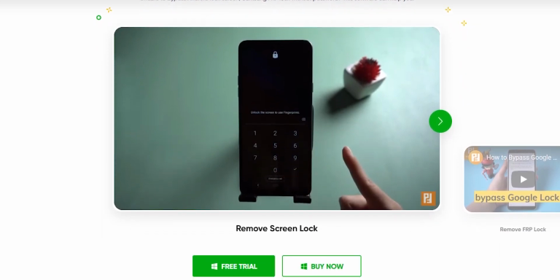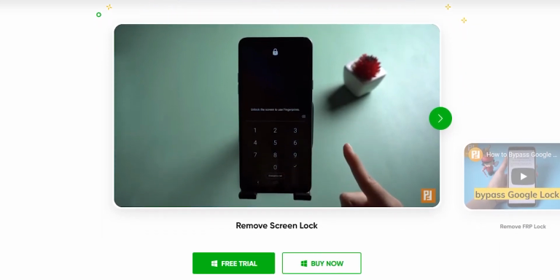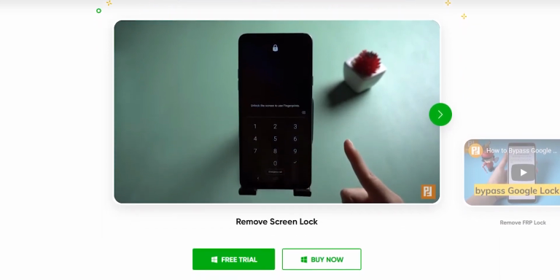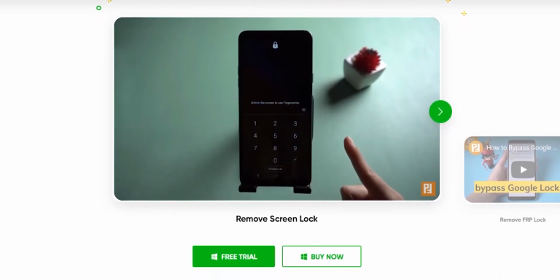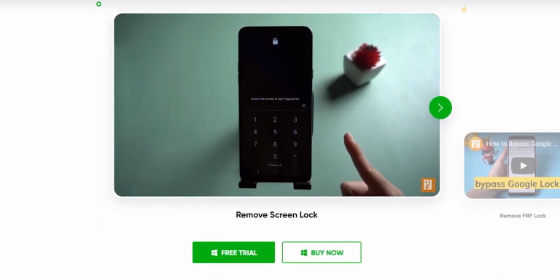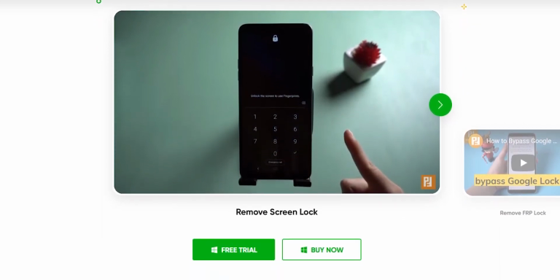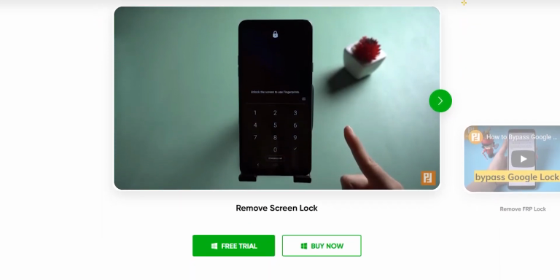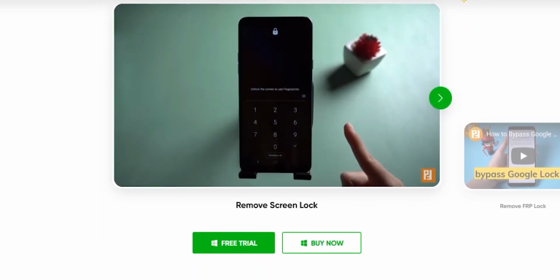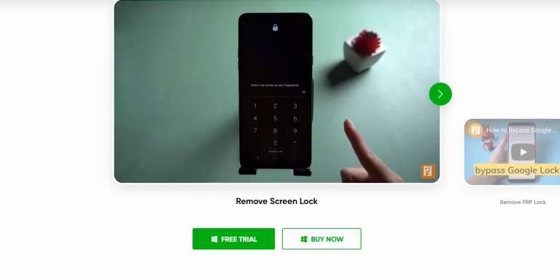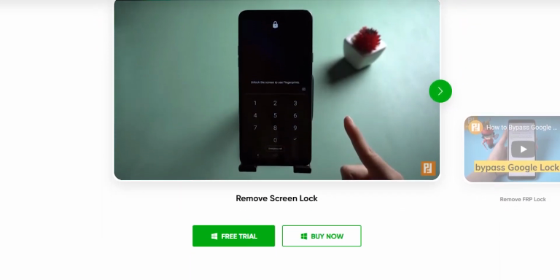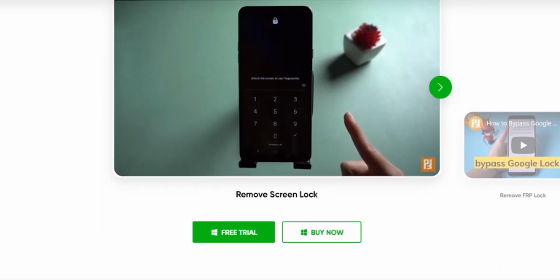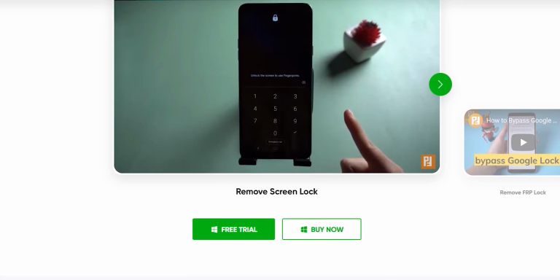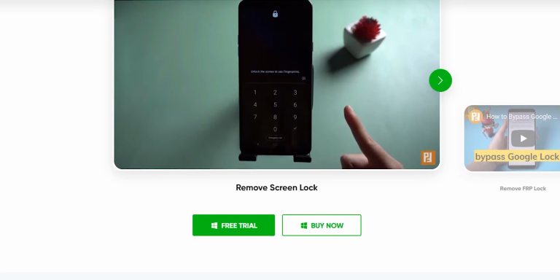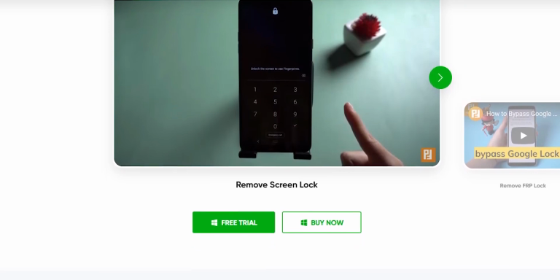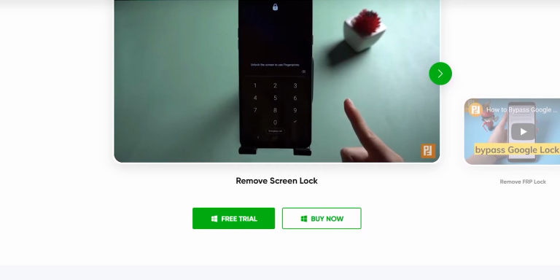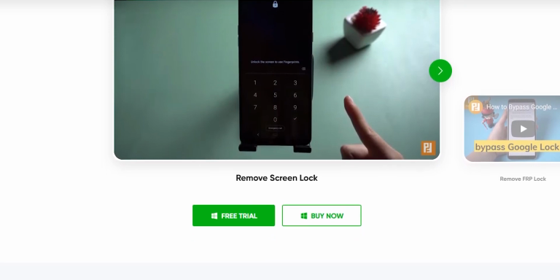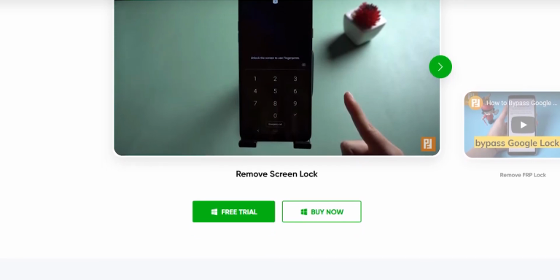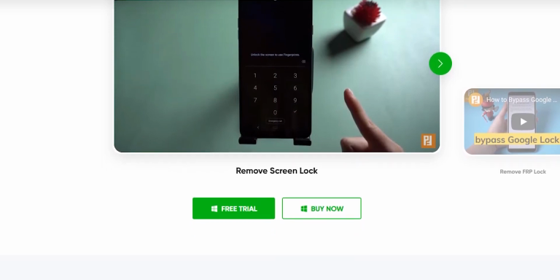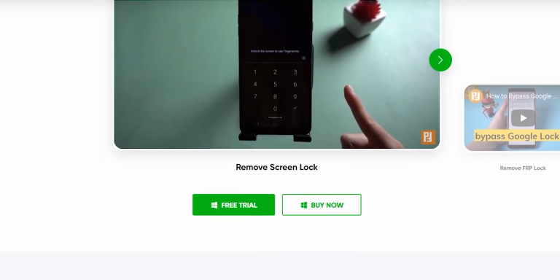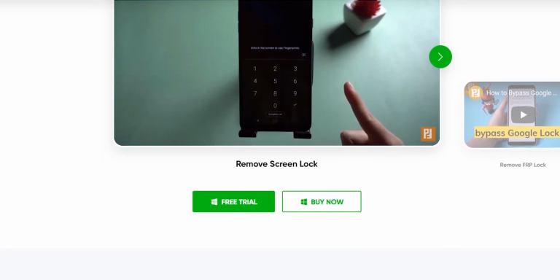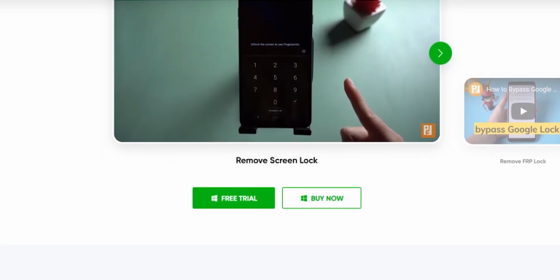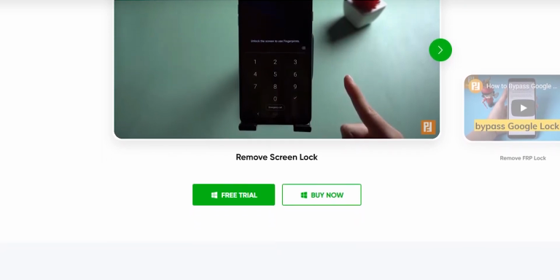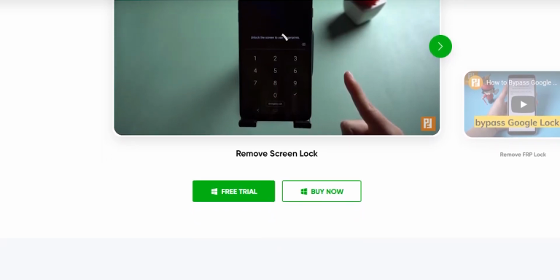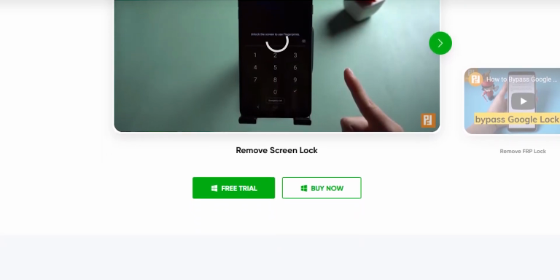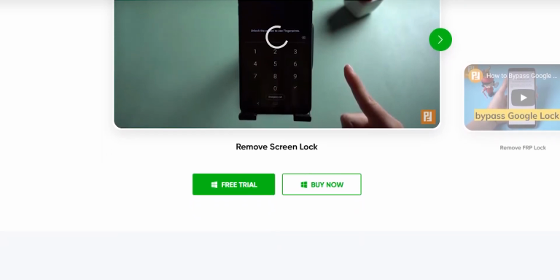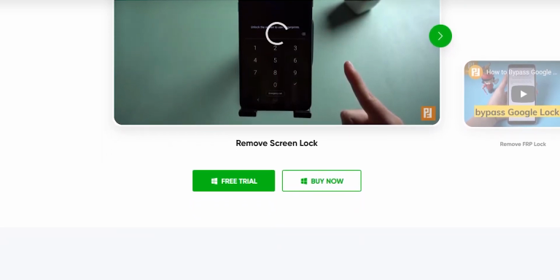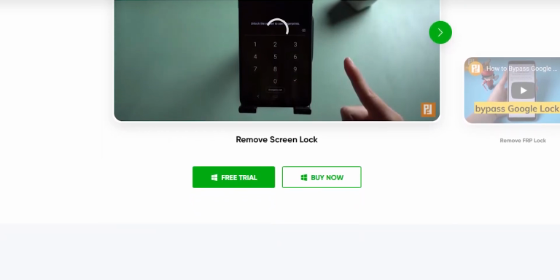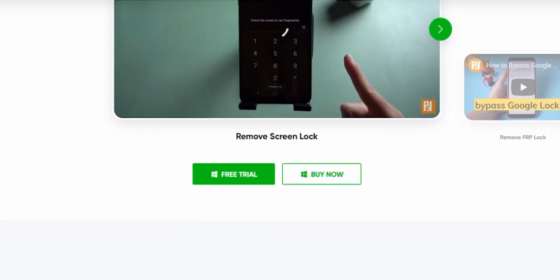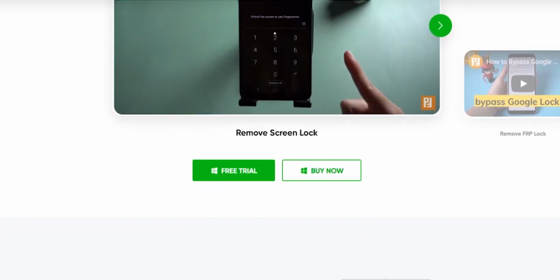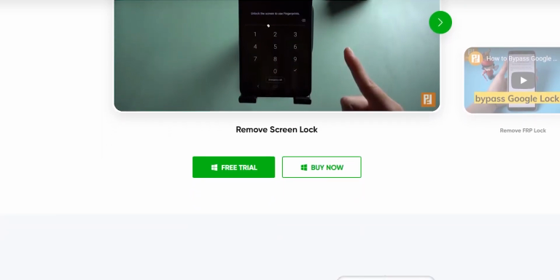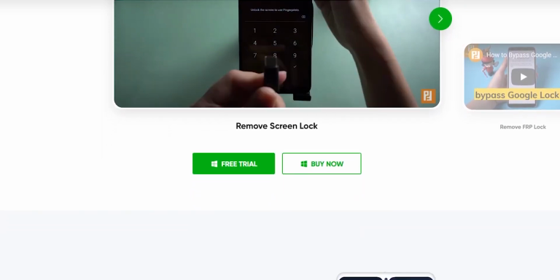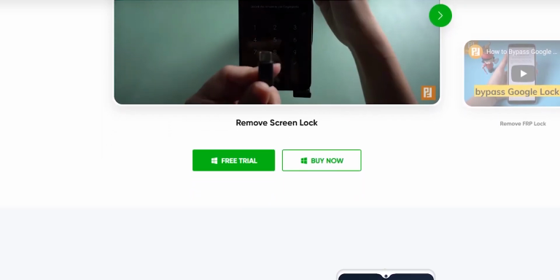This is for the Google account. If you have to use the Samsung phone, you can remove the lock from the phone with this software.